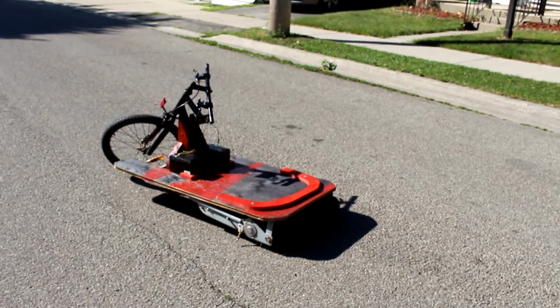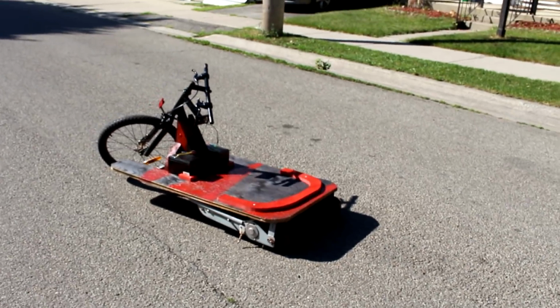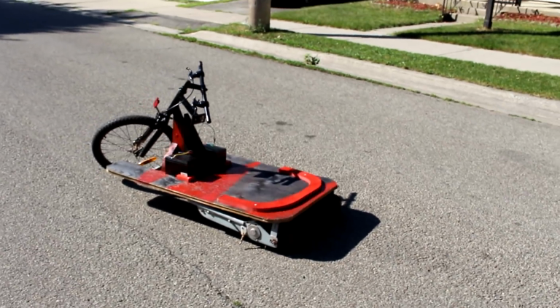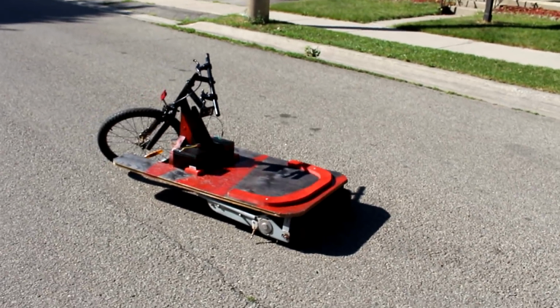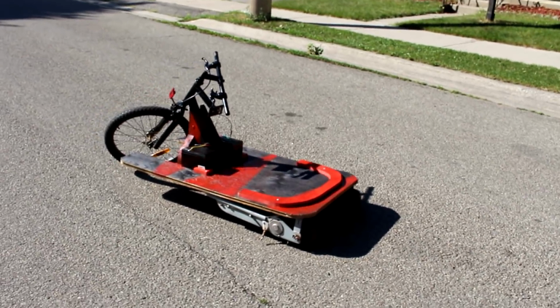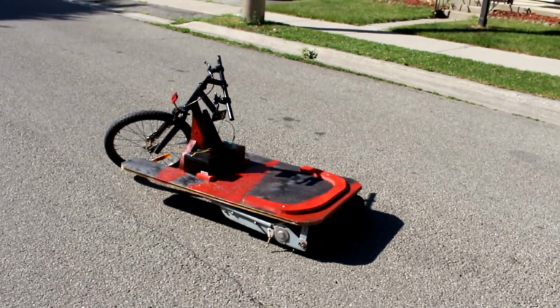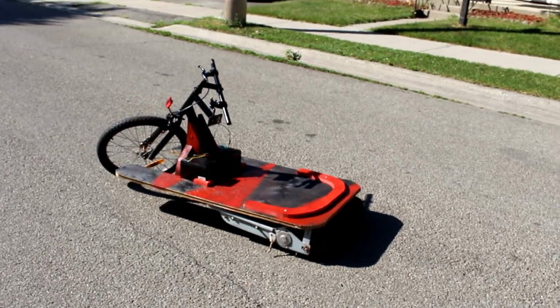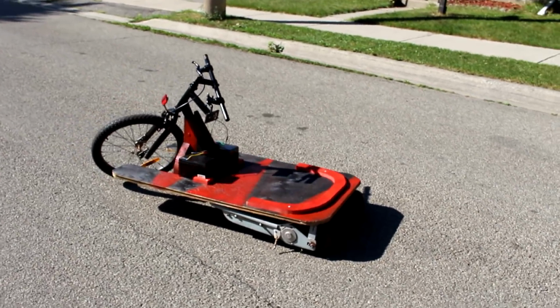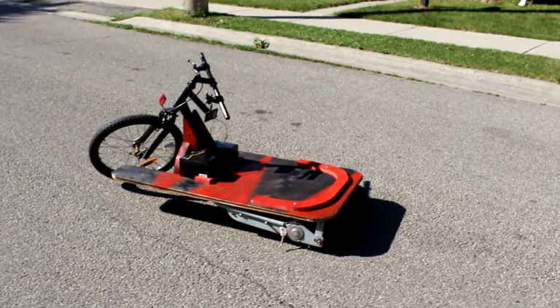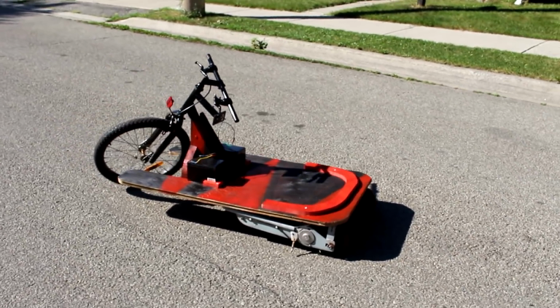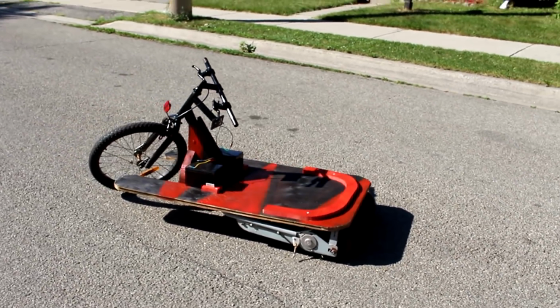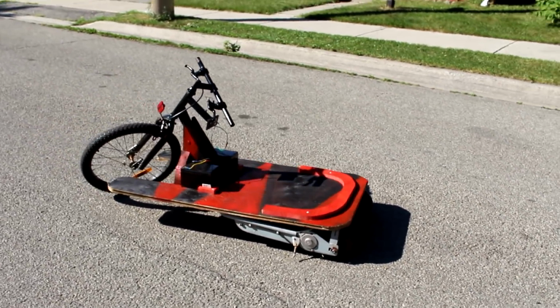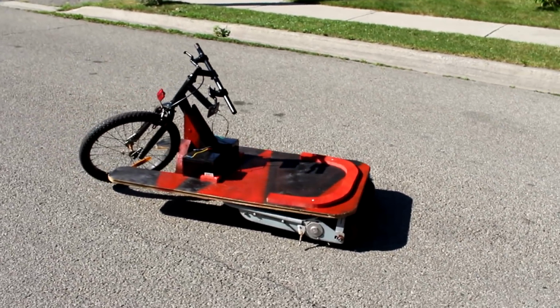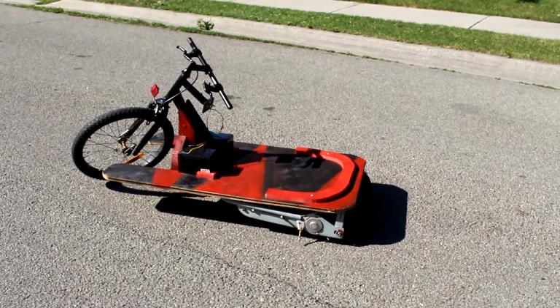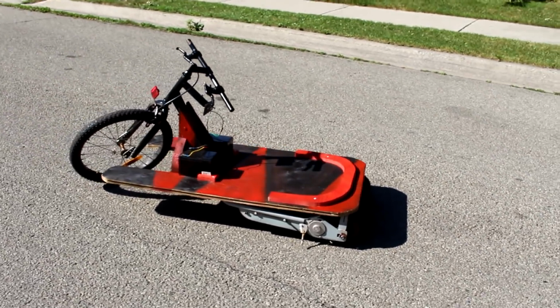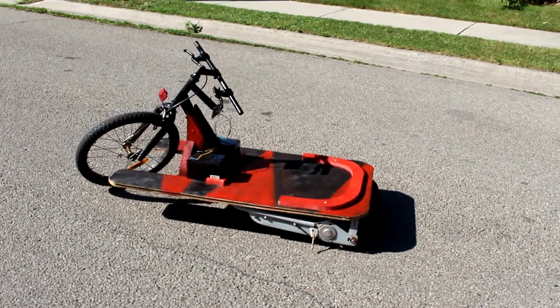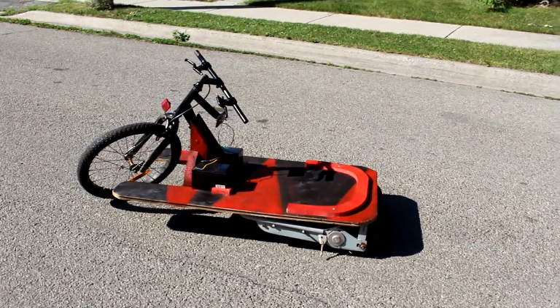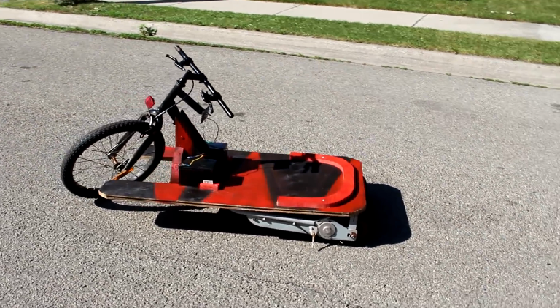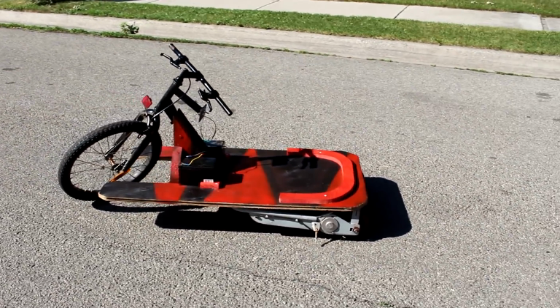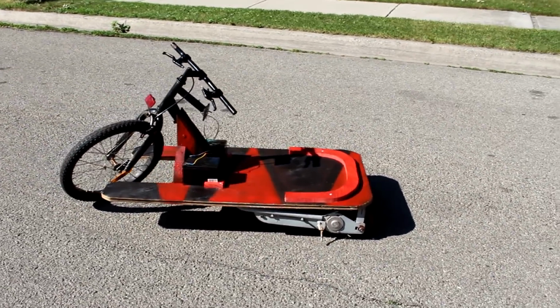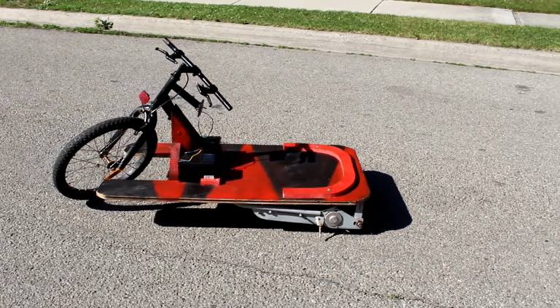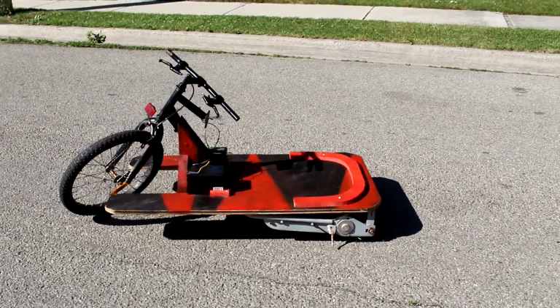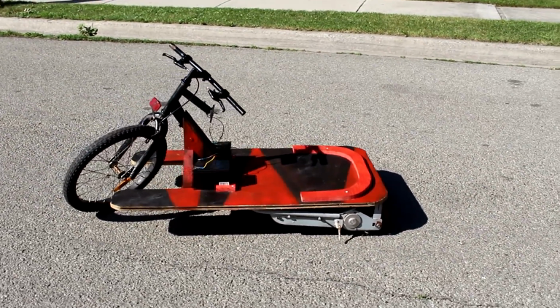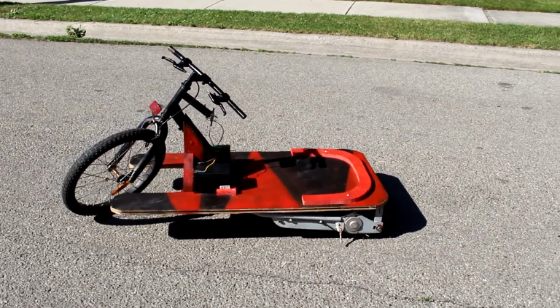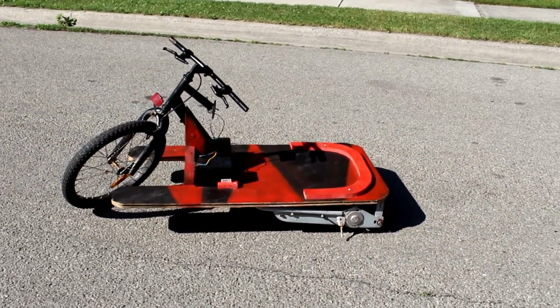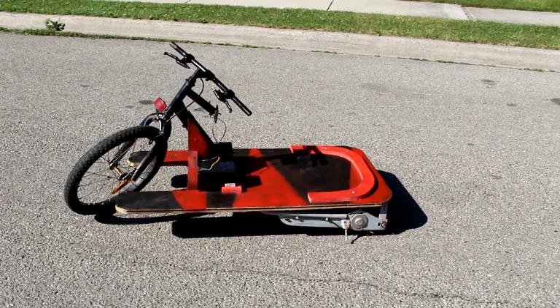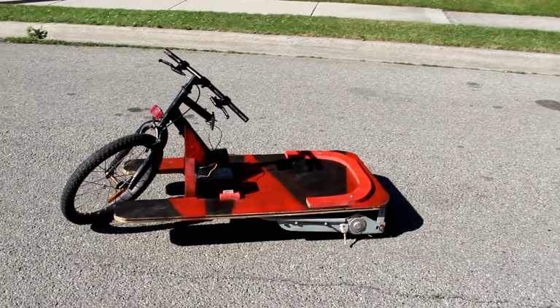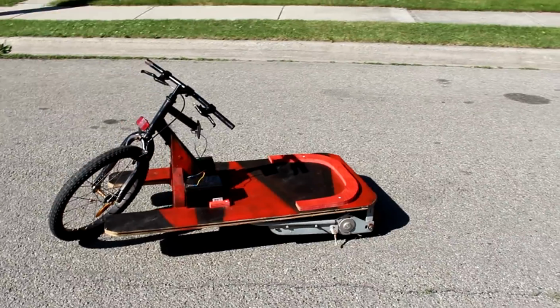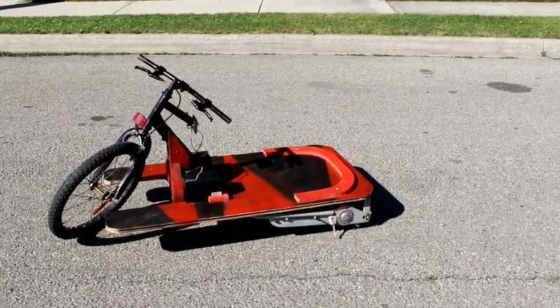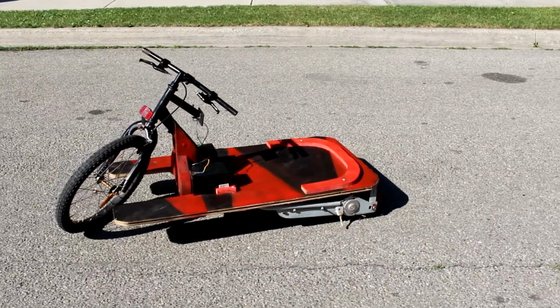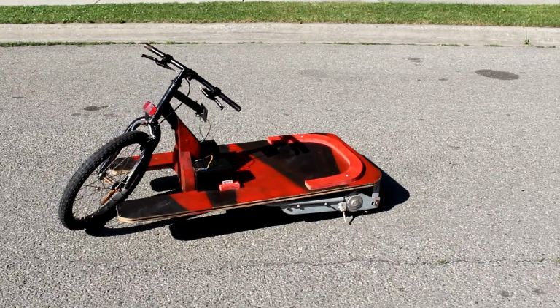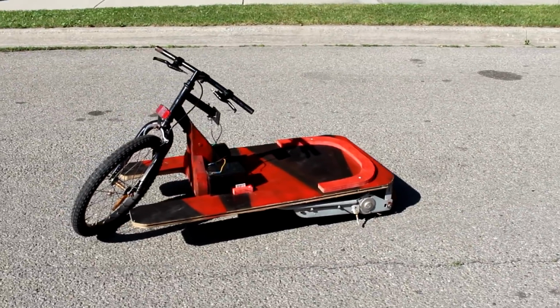Hey, this is Josh Builds and today we're going to be building an electric go-kart out of recycled materials.